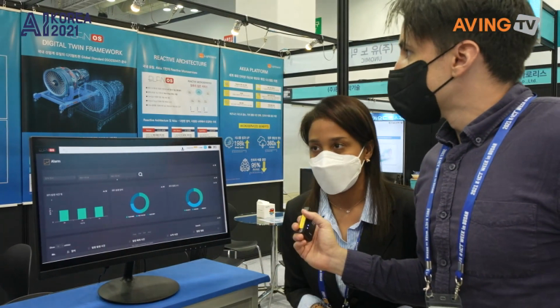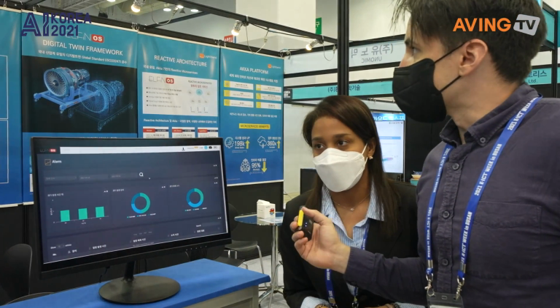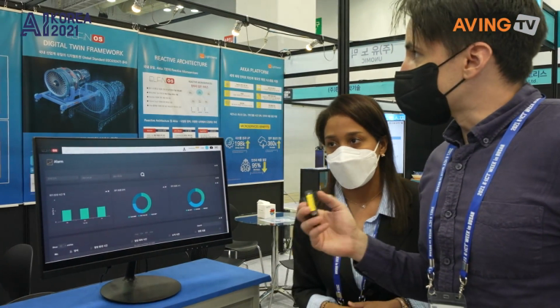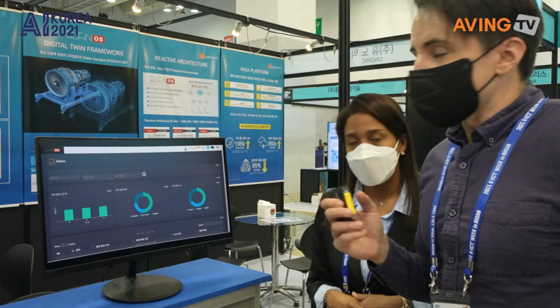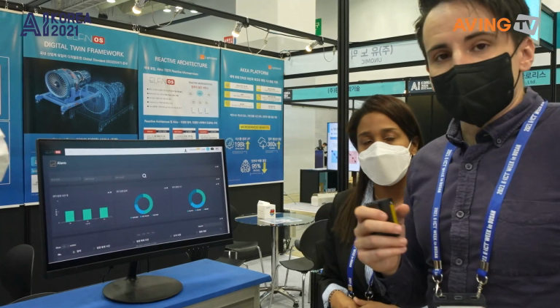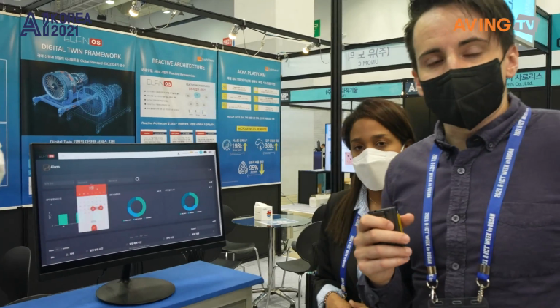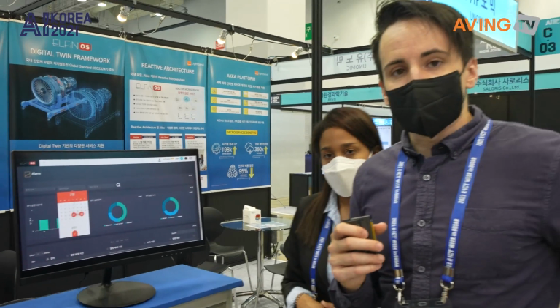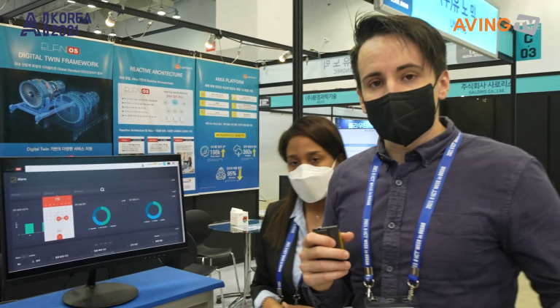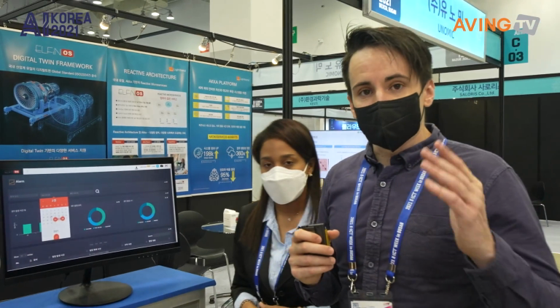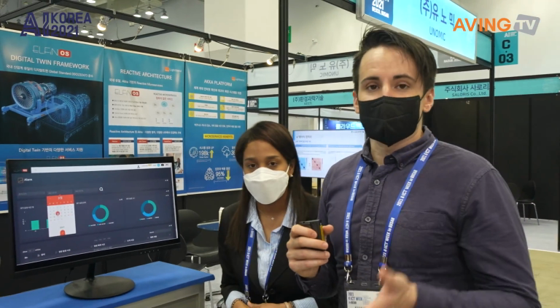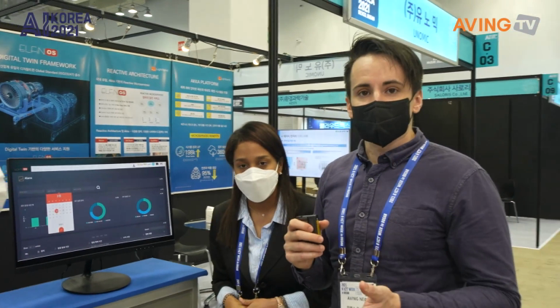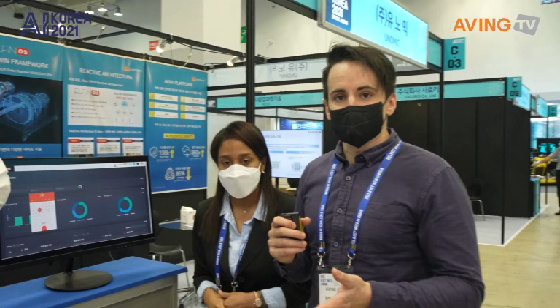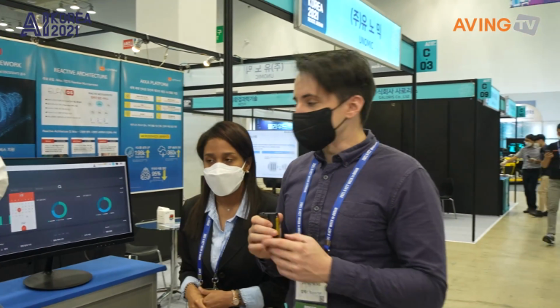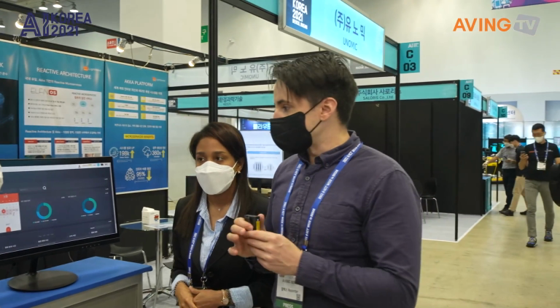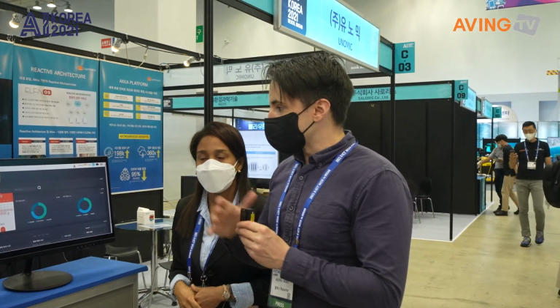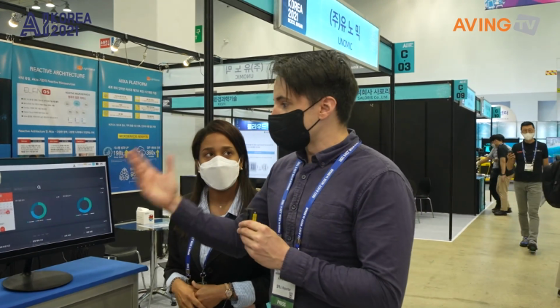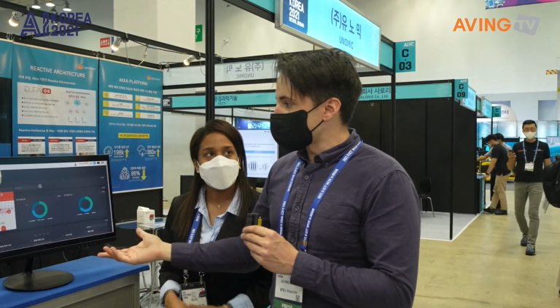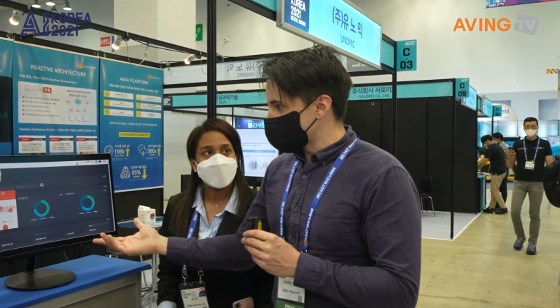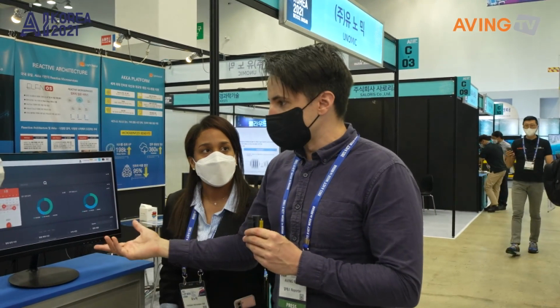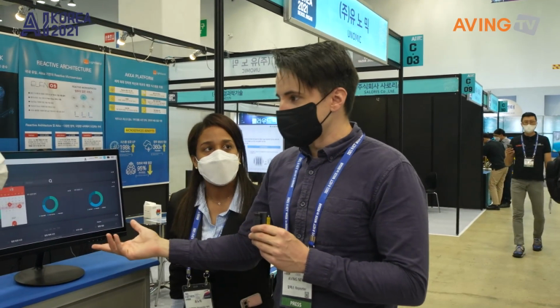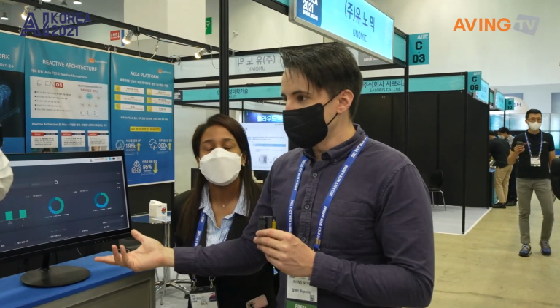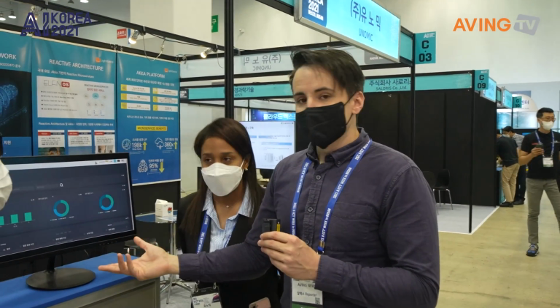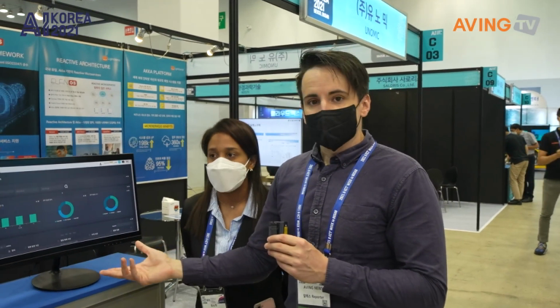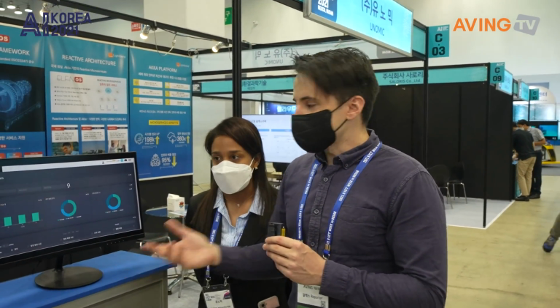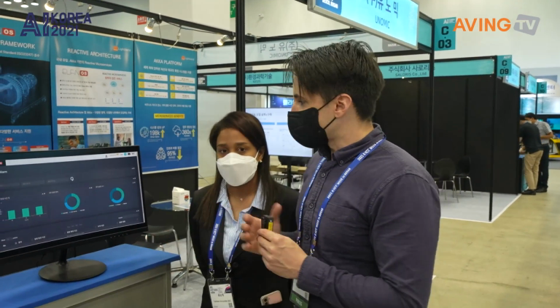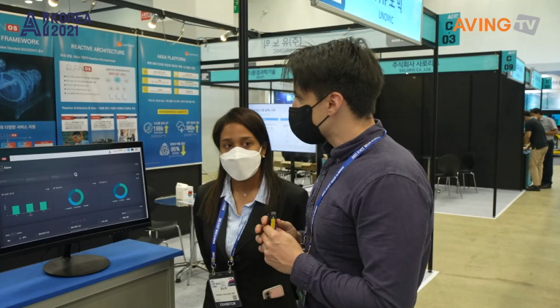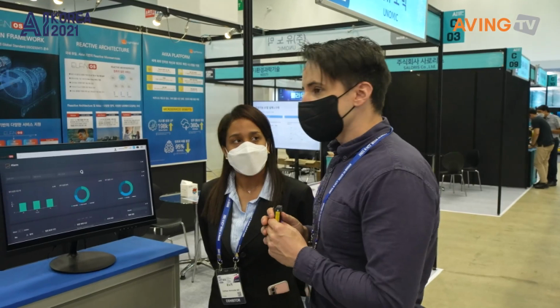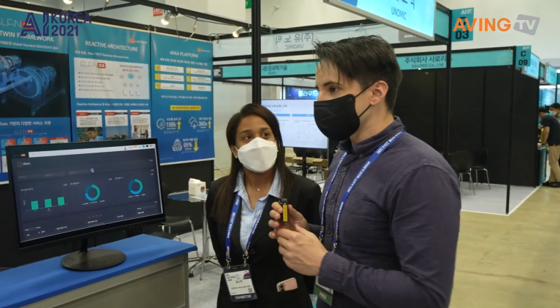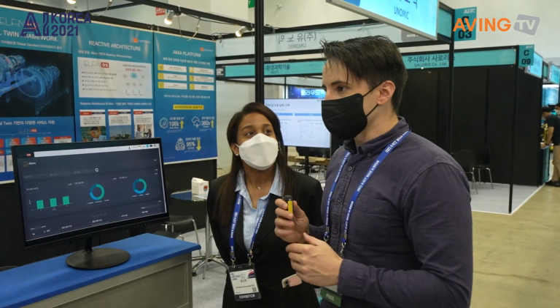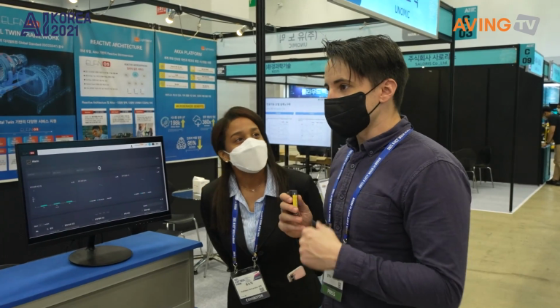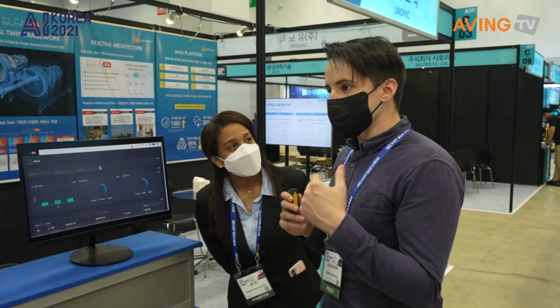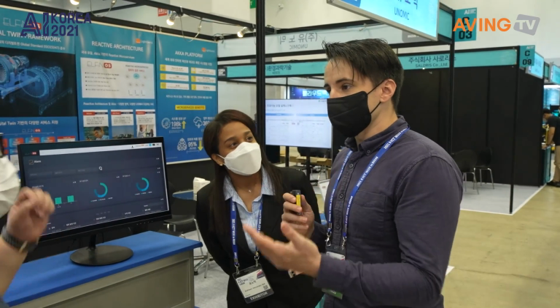So using this all-in-one AI platform, you can apply it at your smart factory as well. Thank you so much for sharing this.